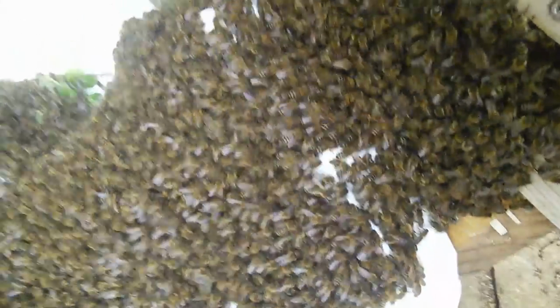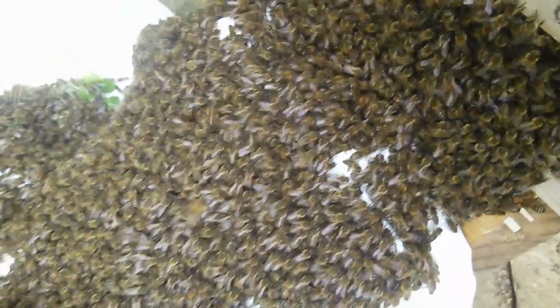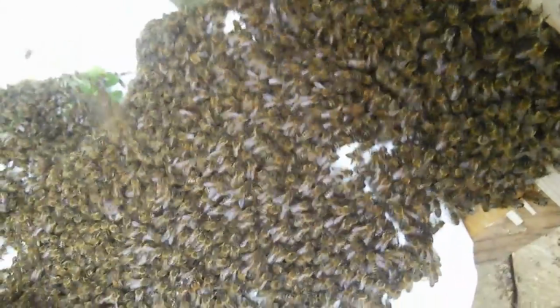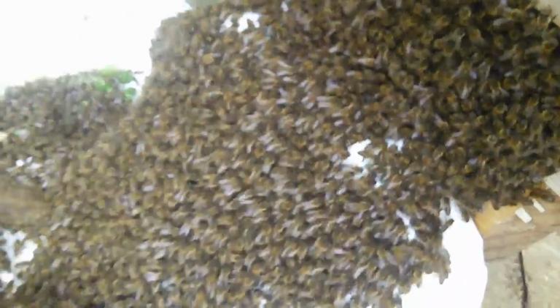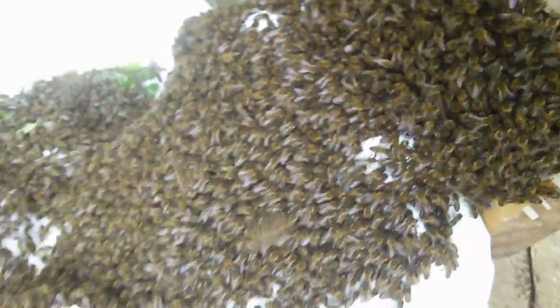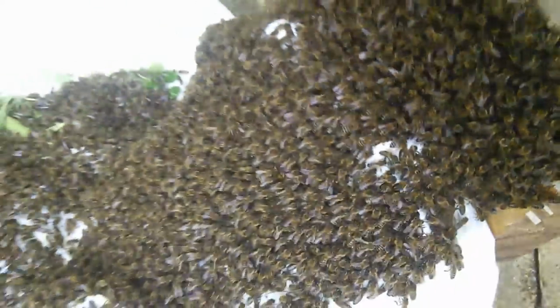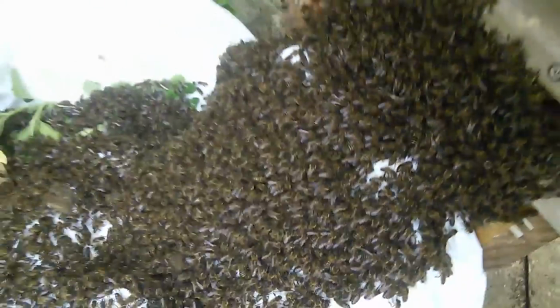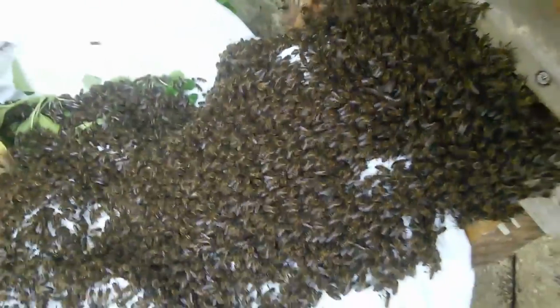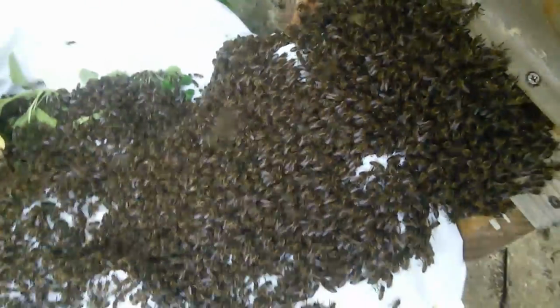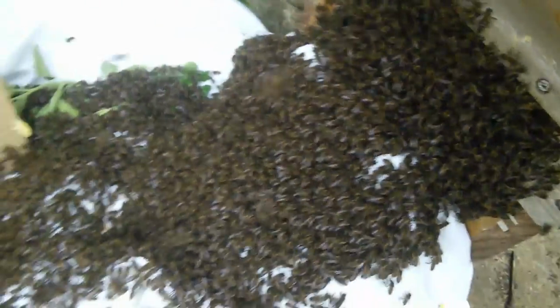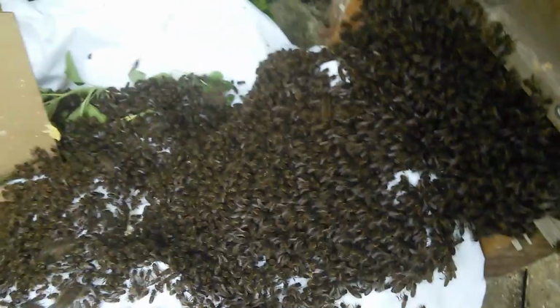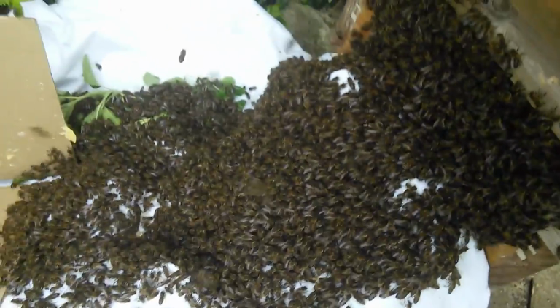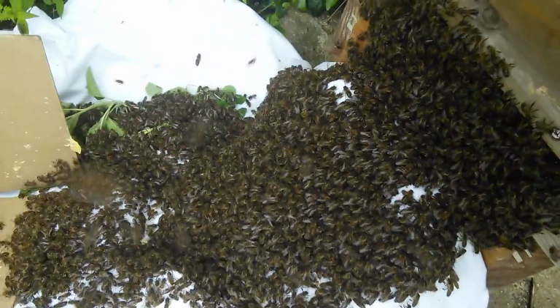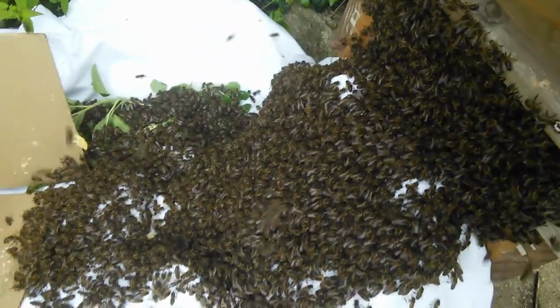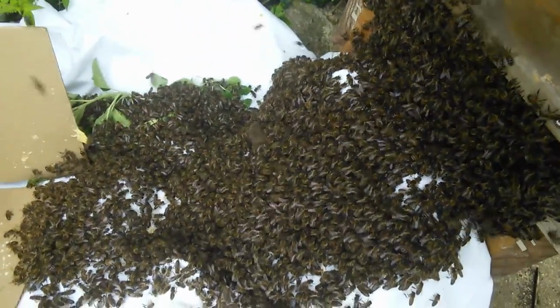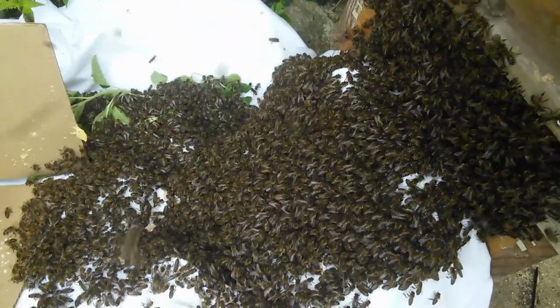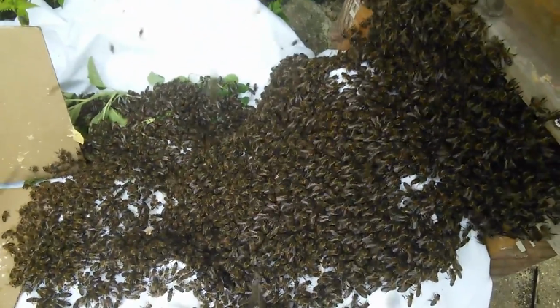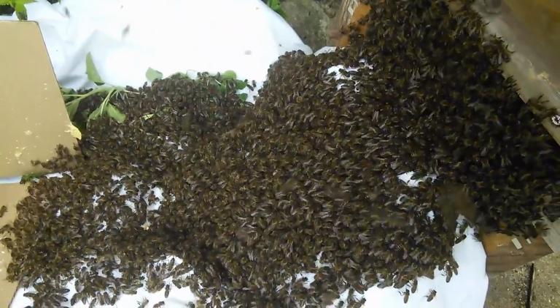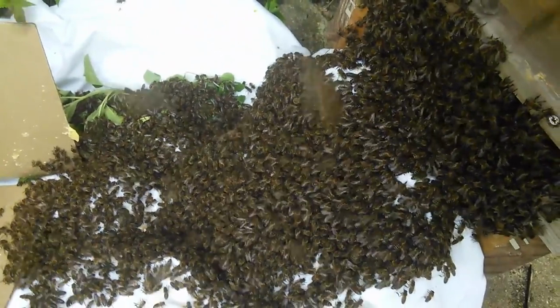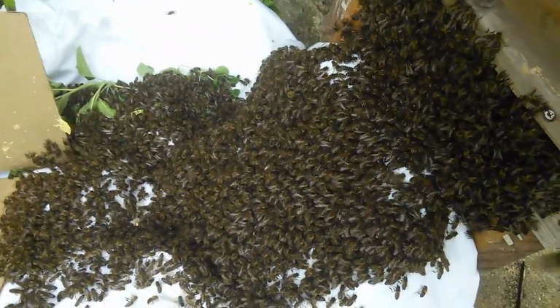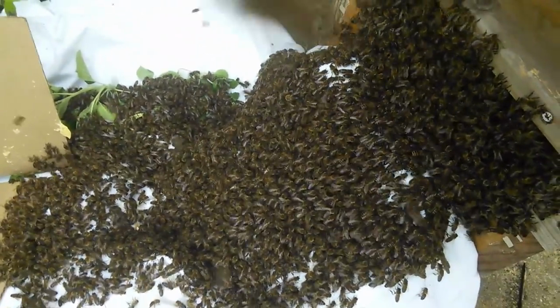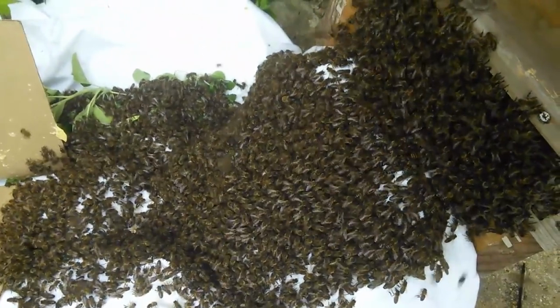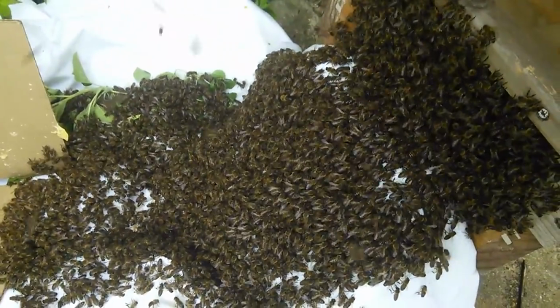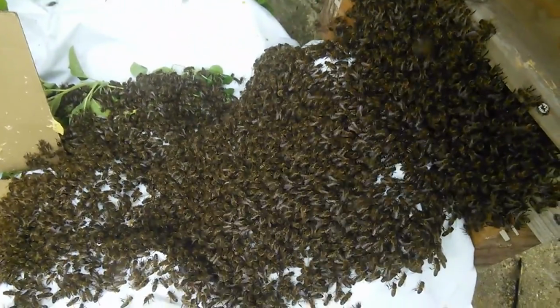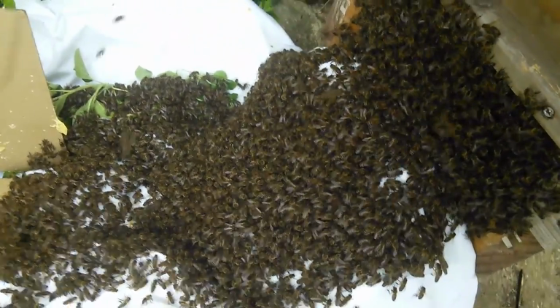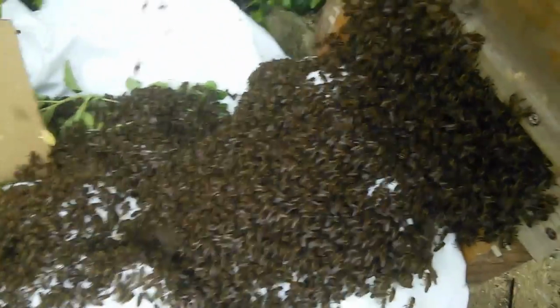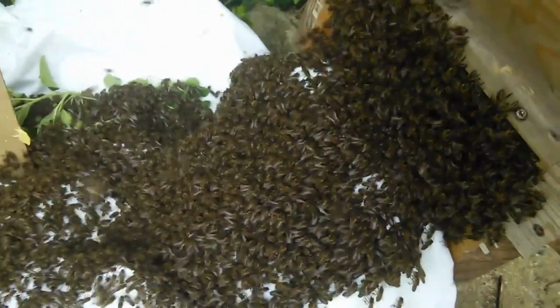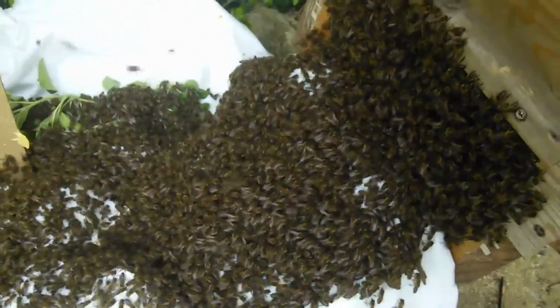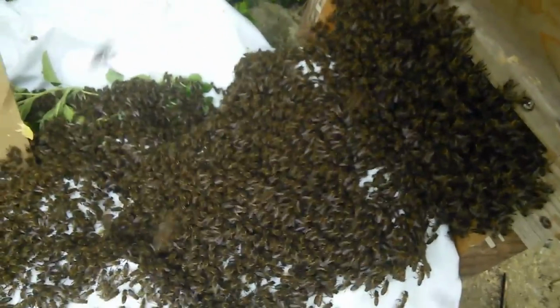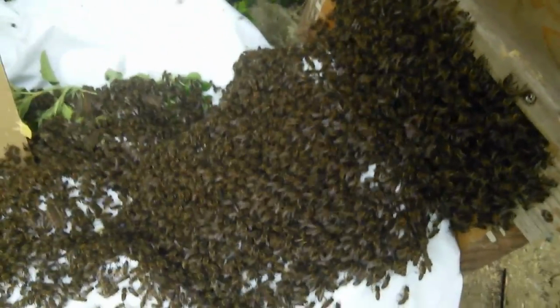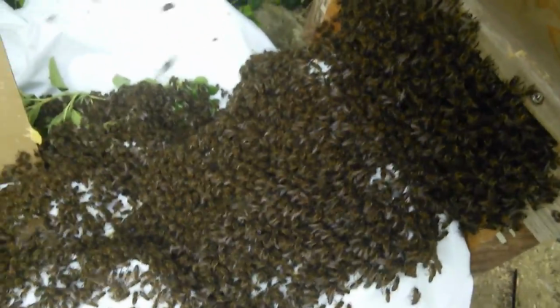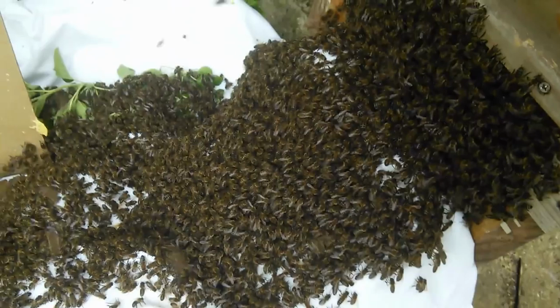There is a sort of general upward flow — you can follow one bee and see that it's going up gradually, which is a hopeful sign. I'll wait and see.